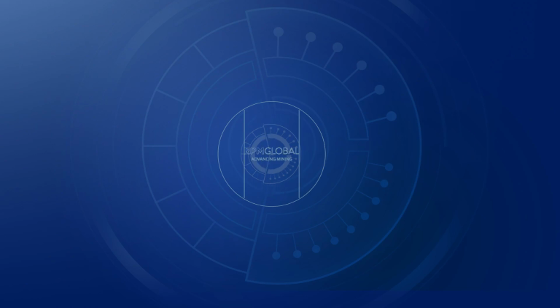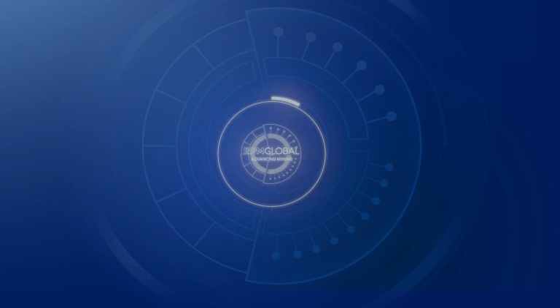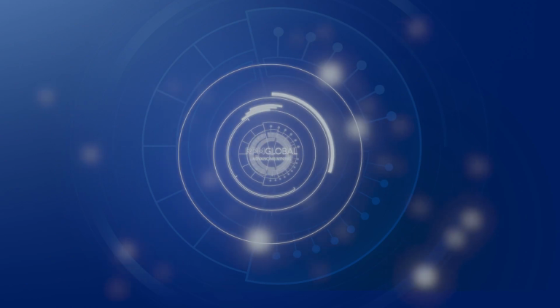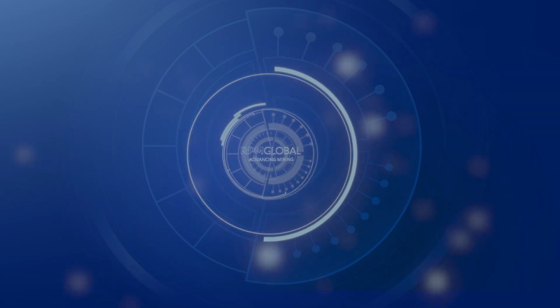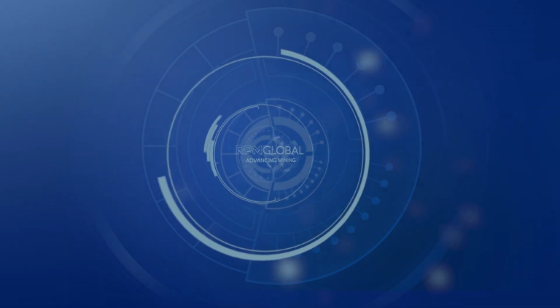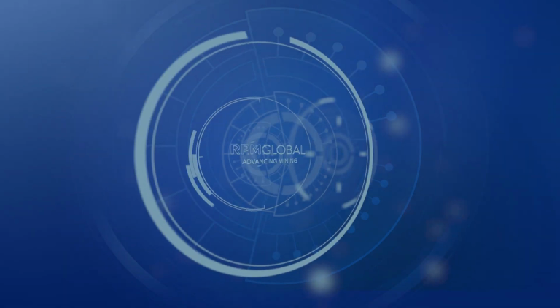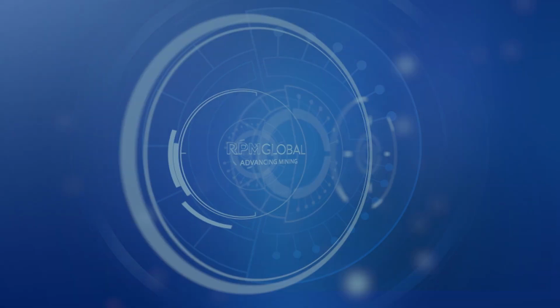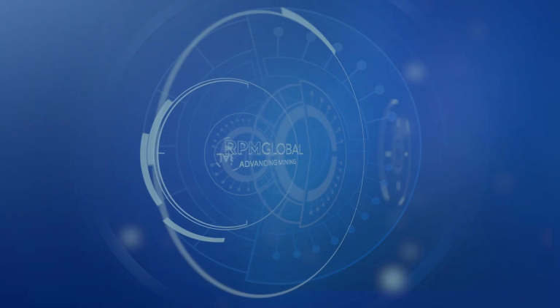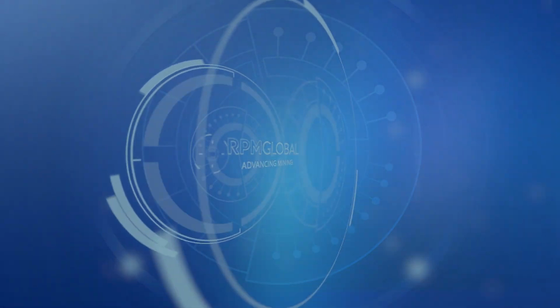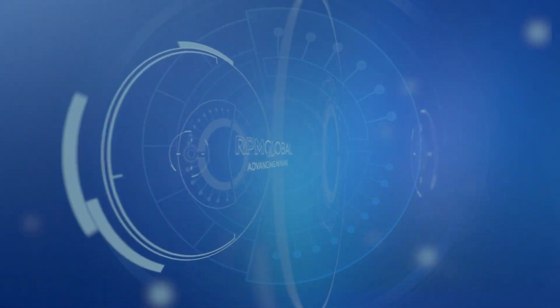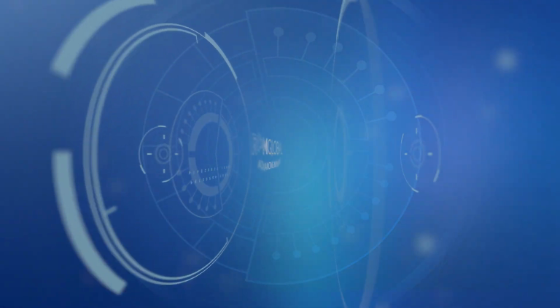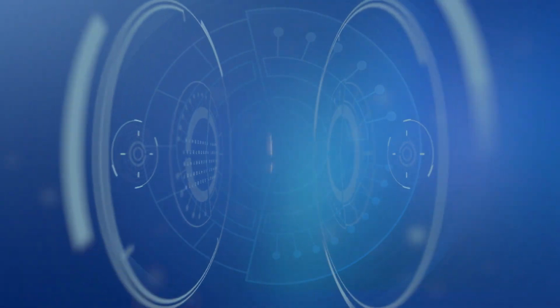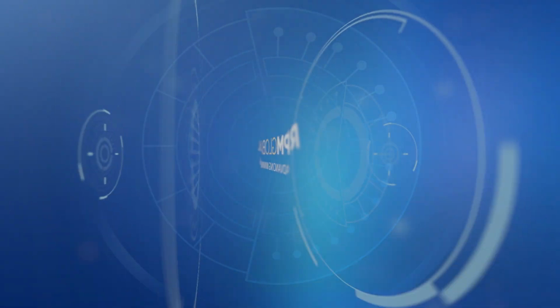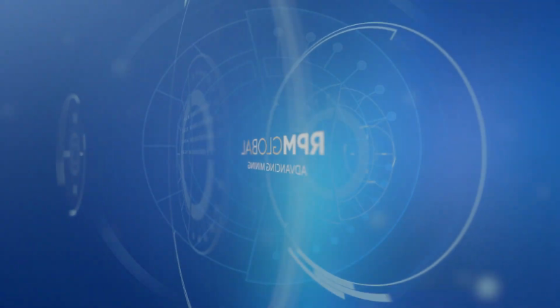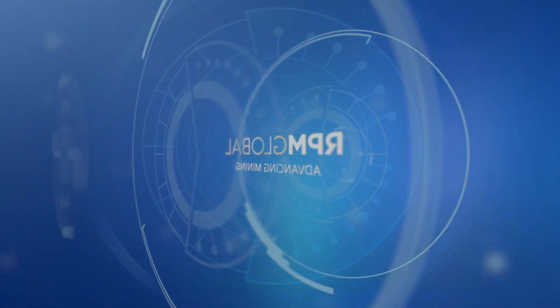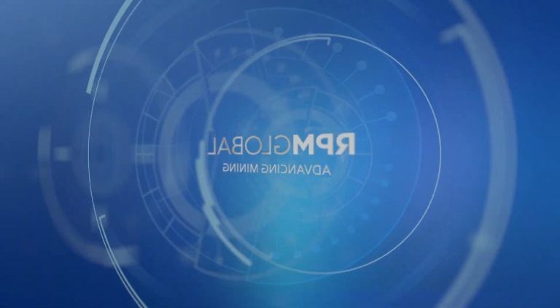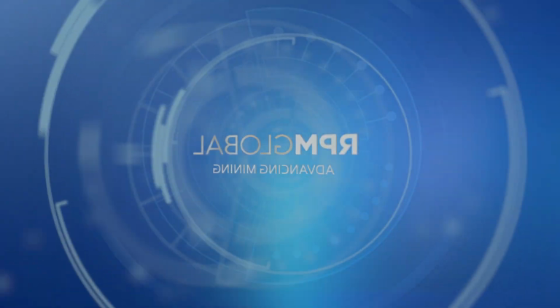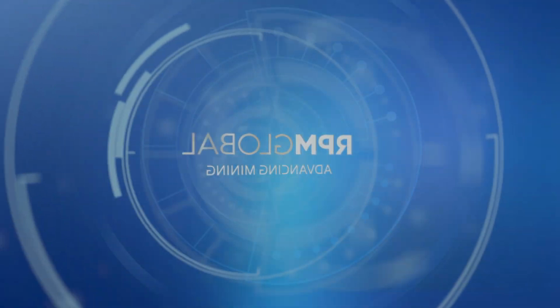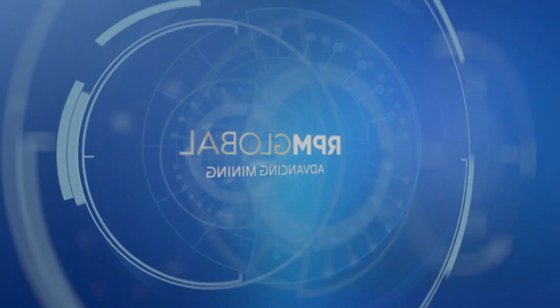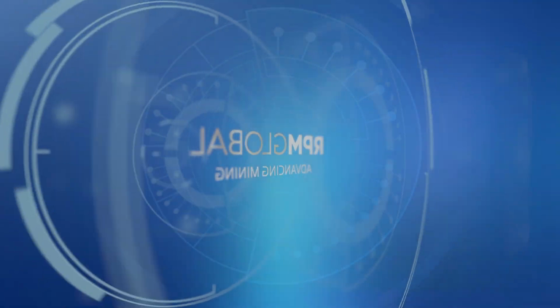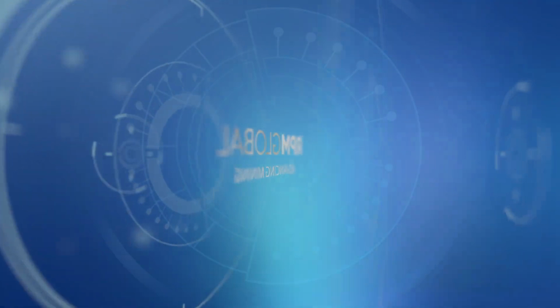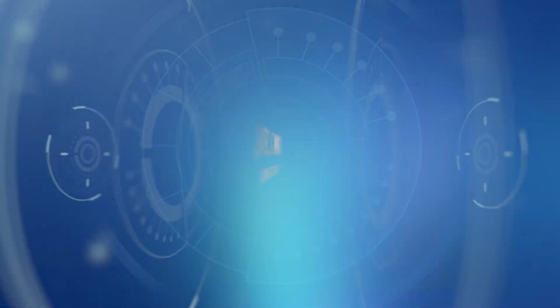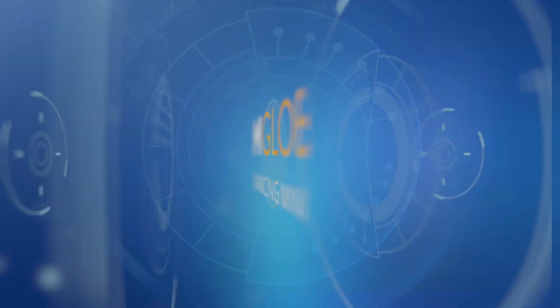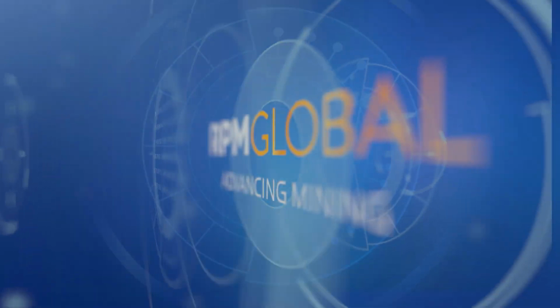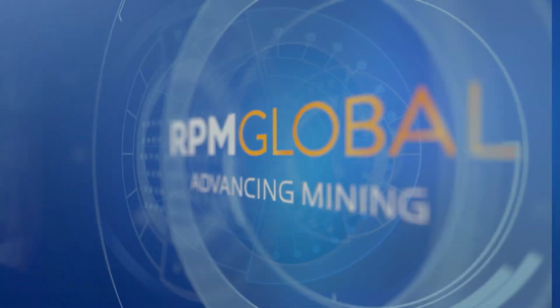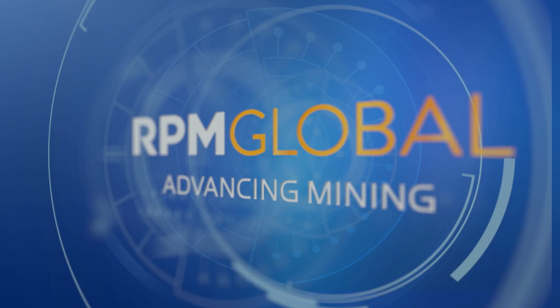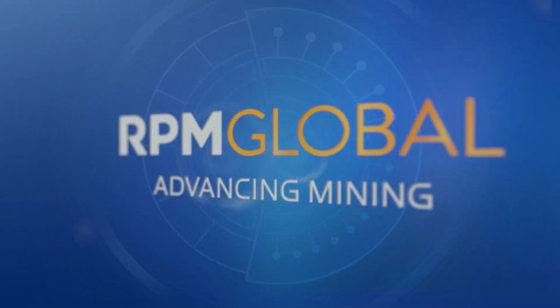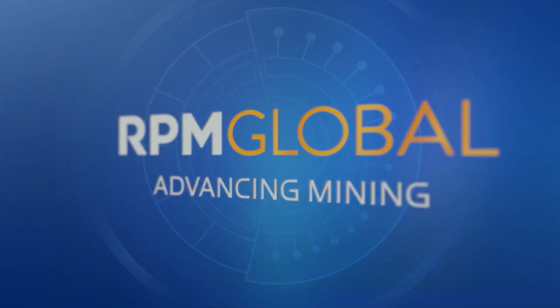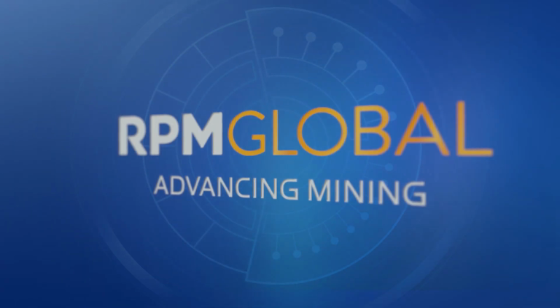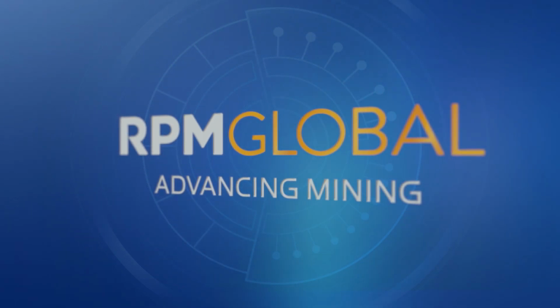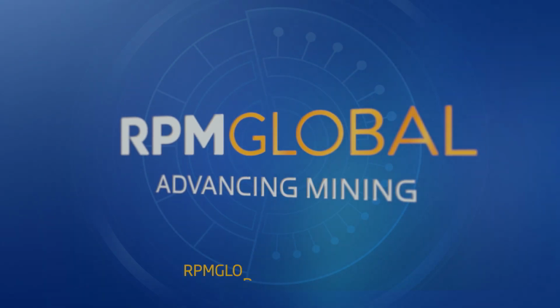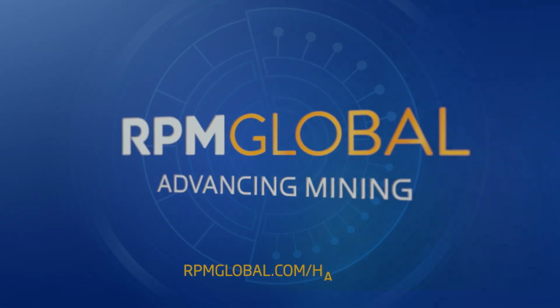Talk with RPM today about how our solutions can support your decarbonisation journey.